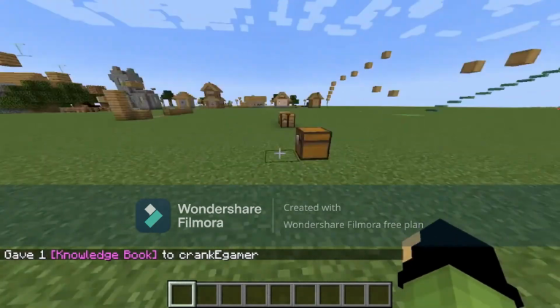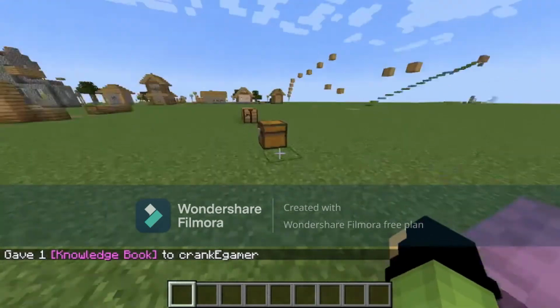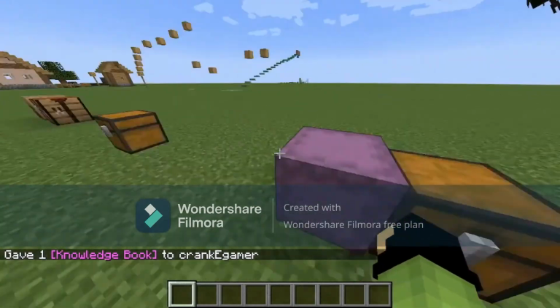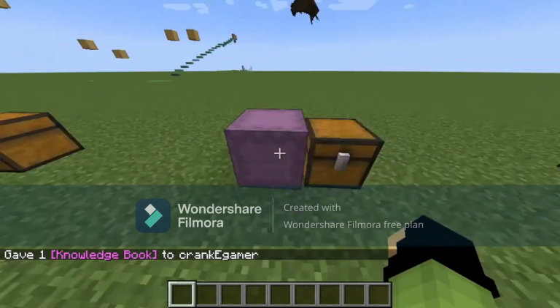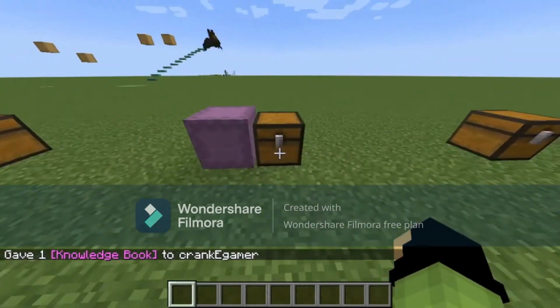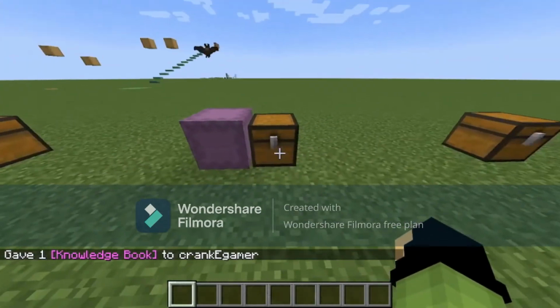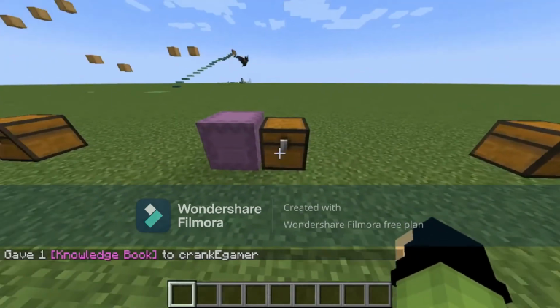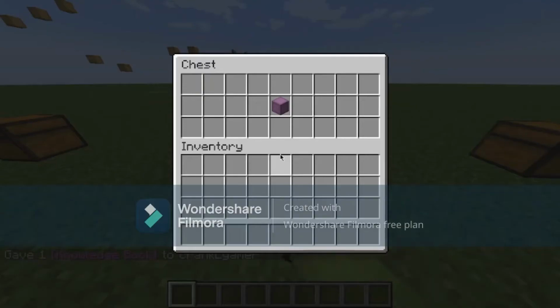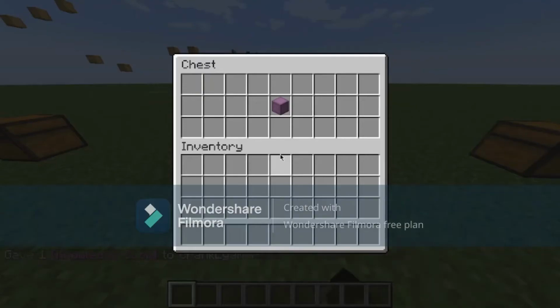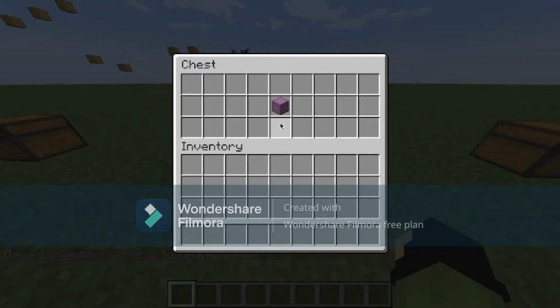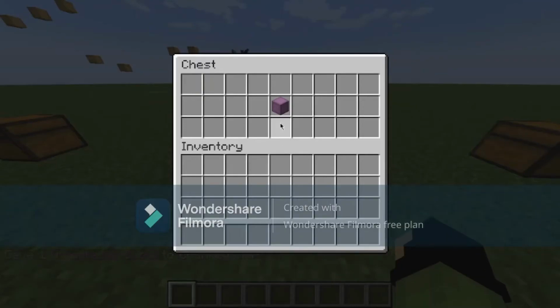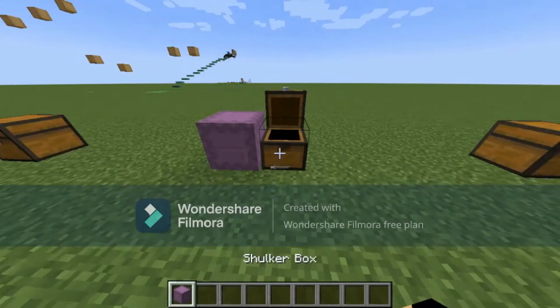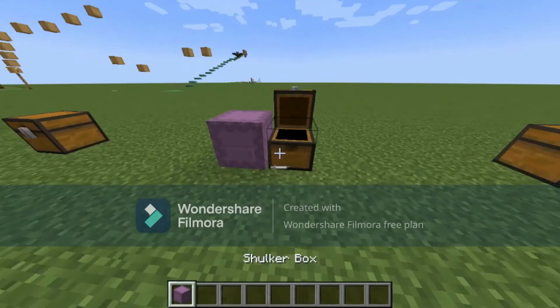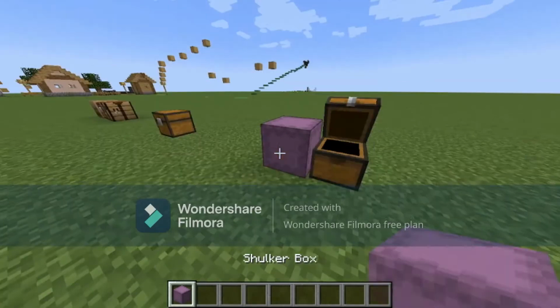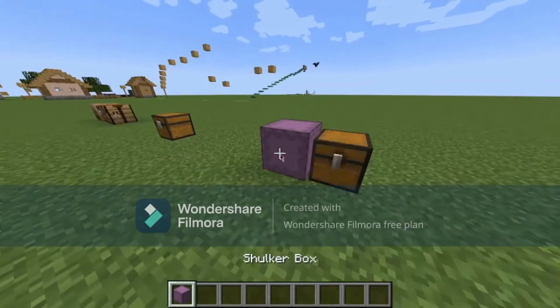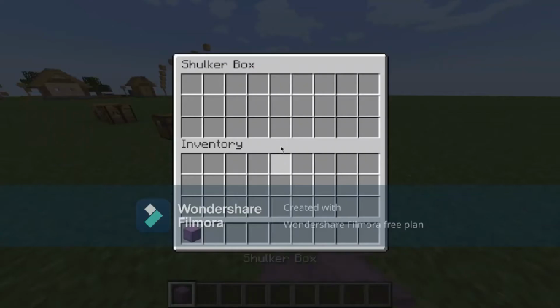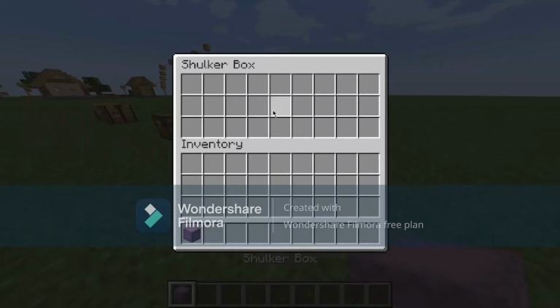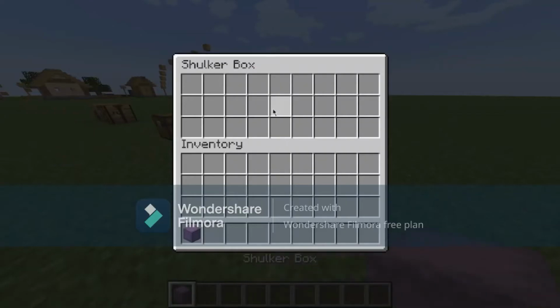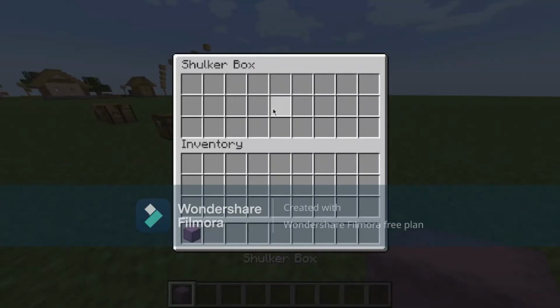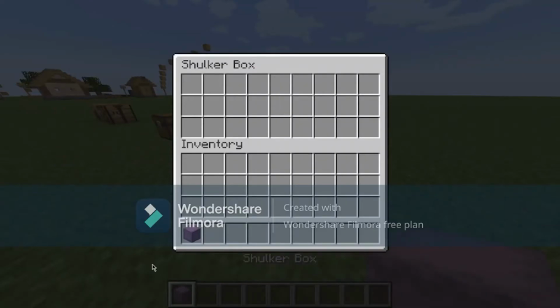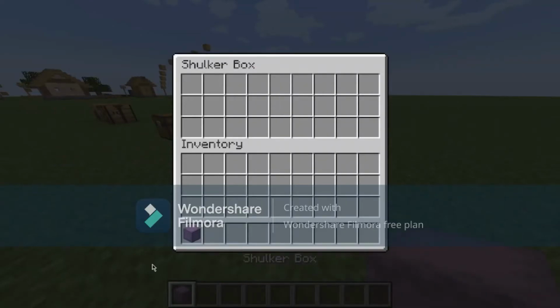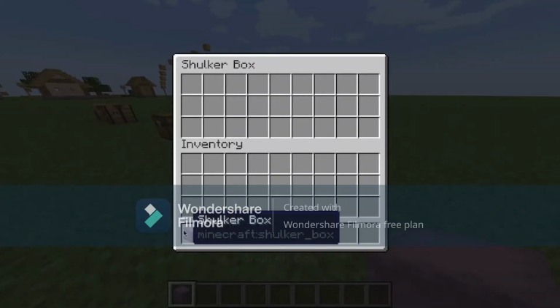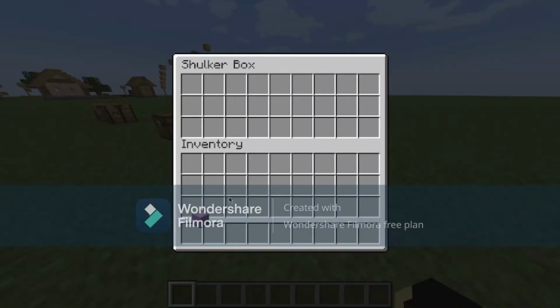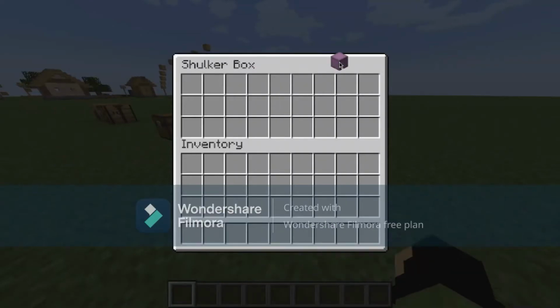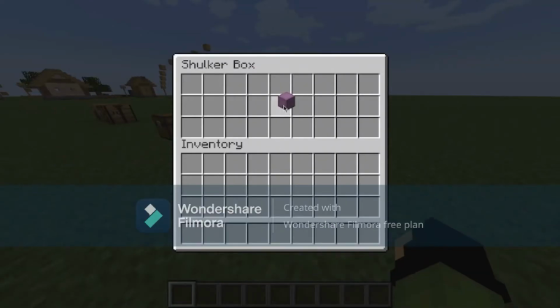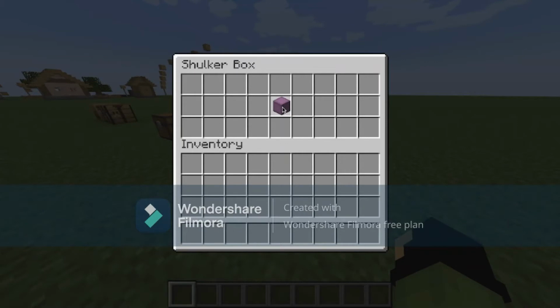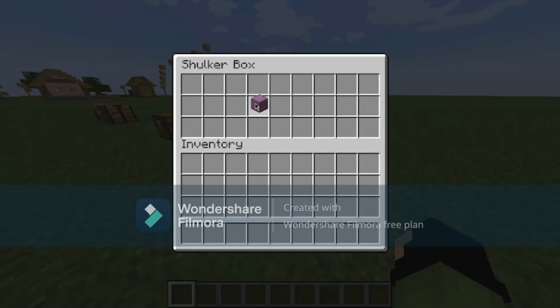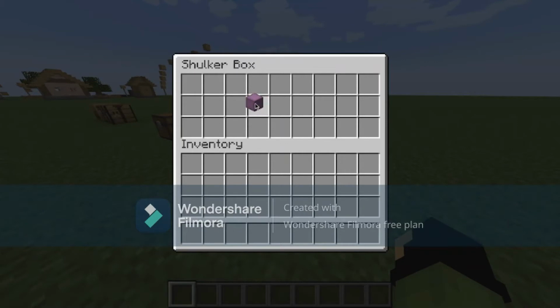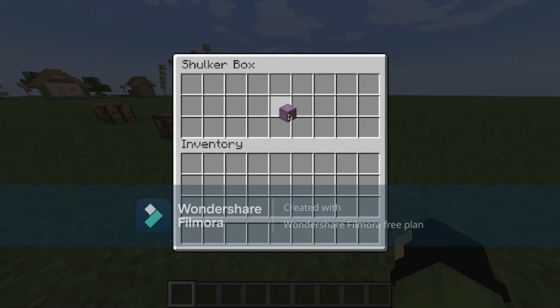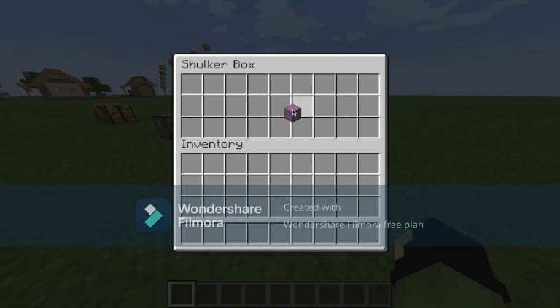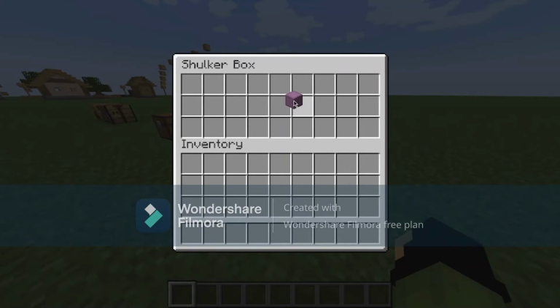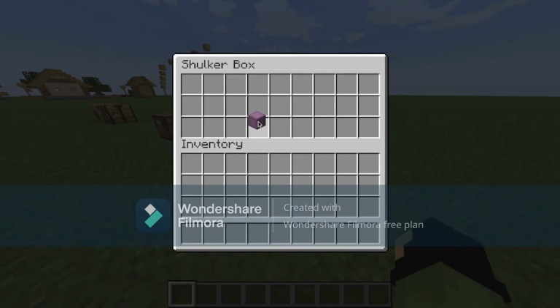Three: you can't place a shulker box inside of a shulker box.